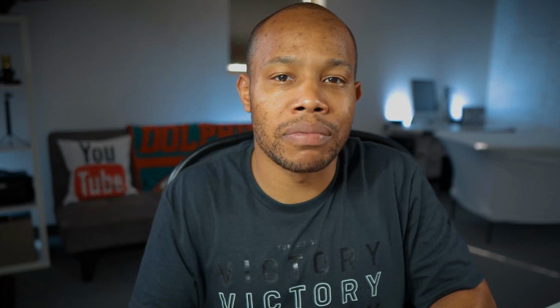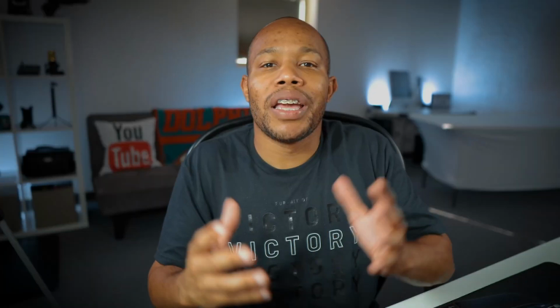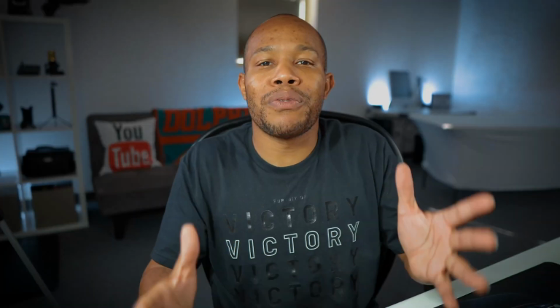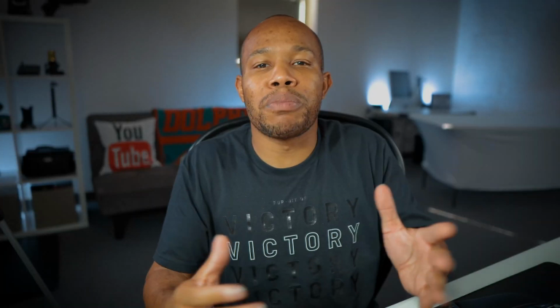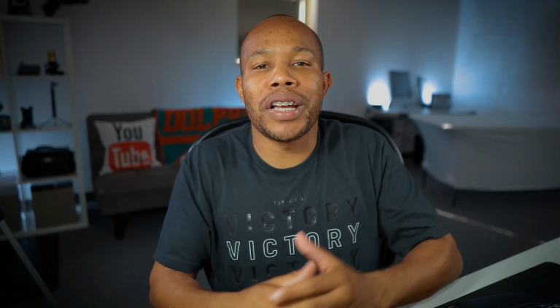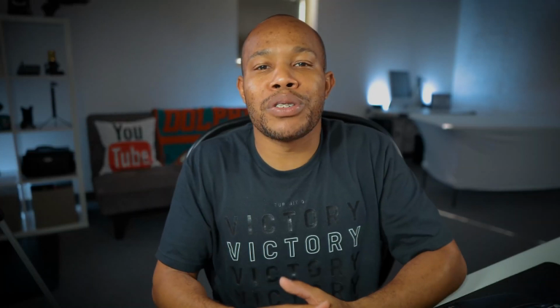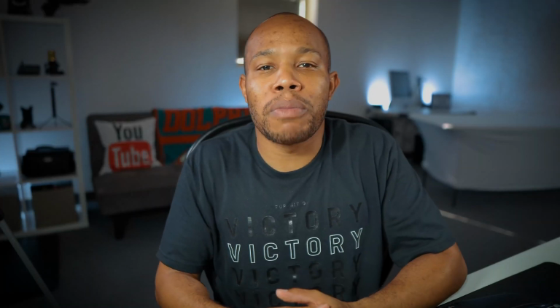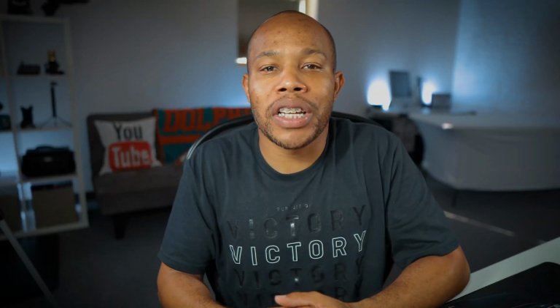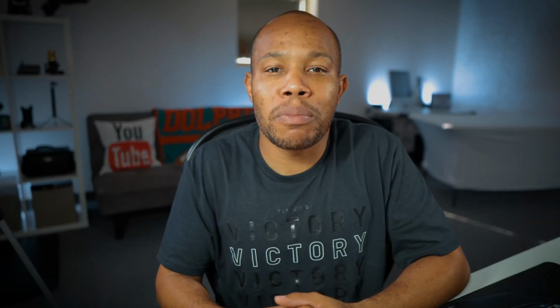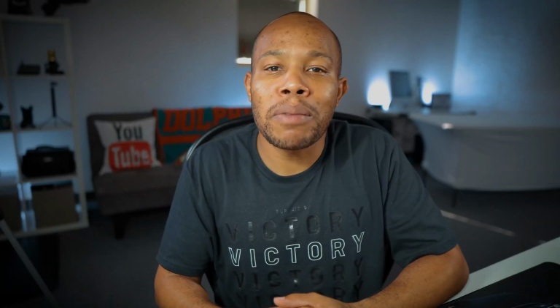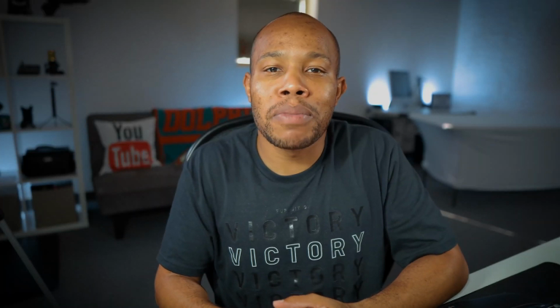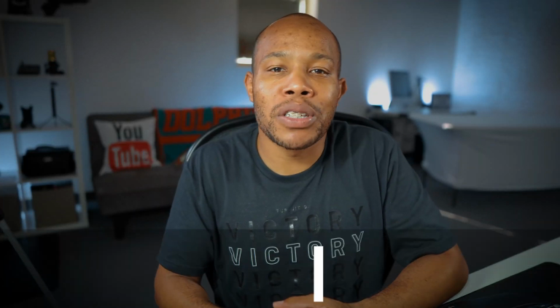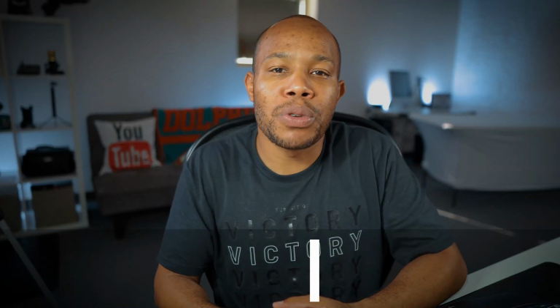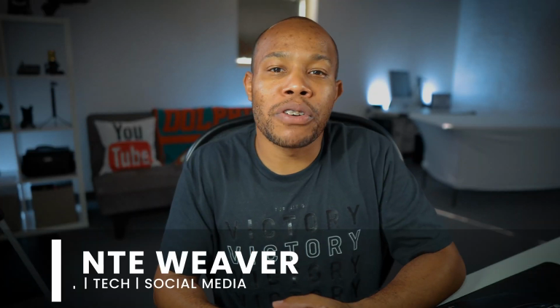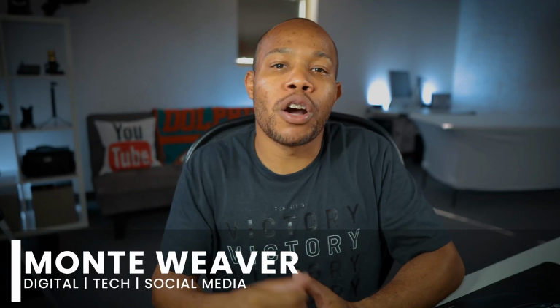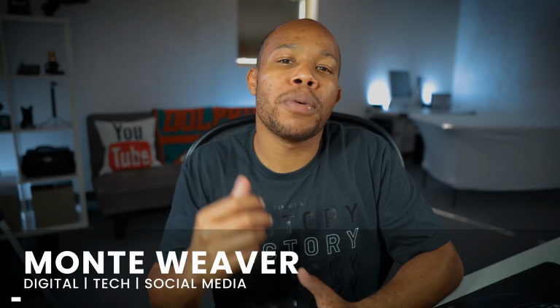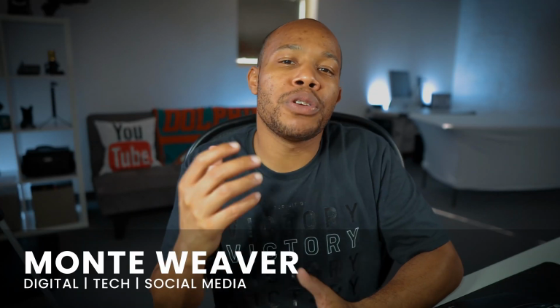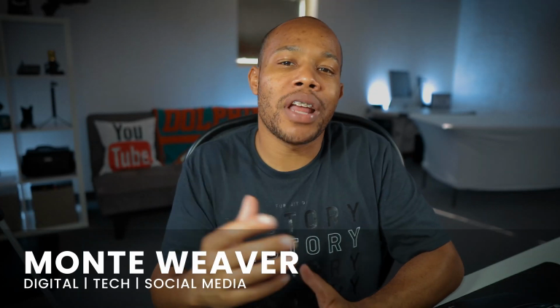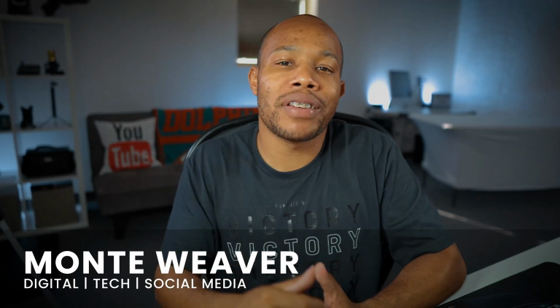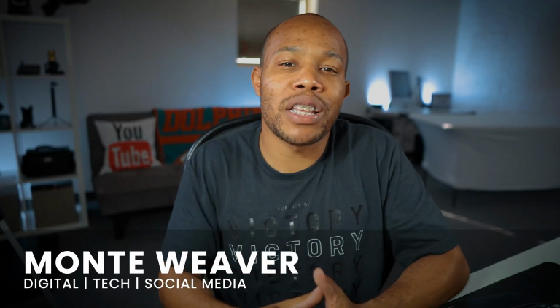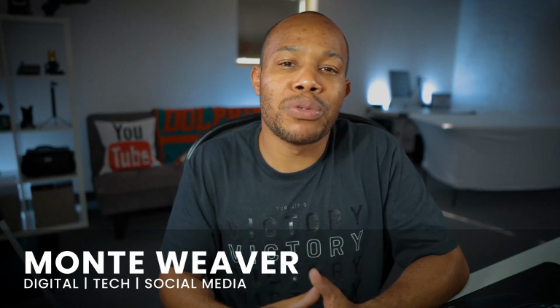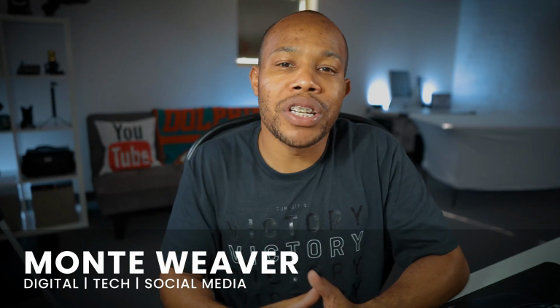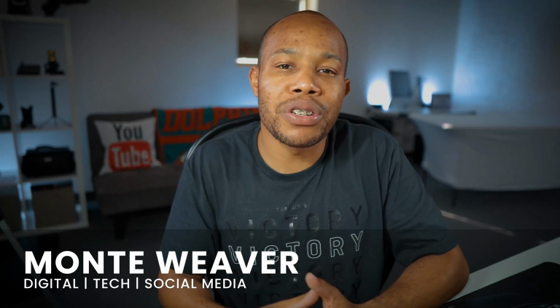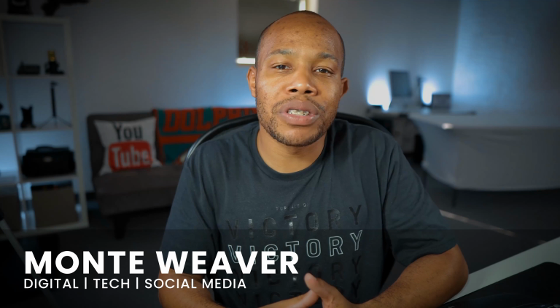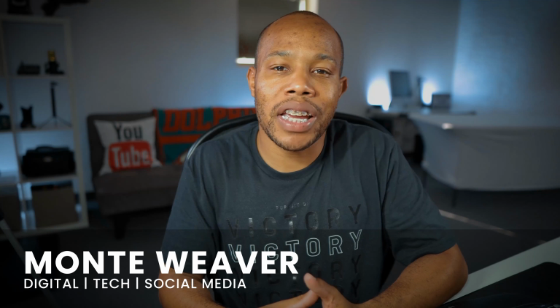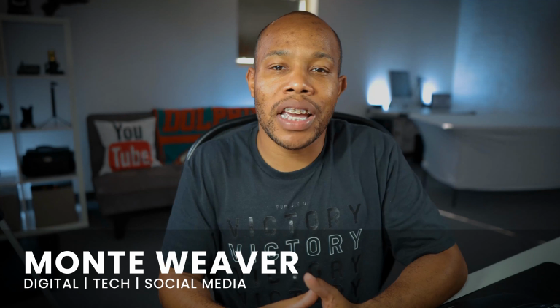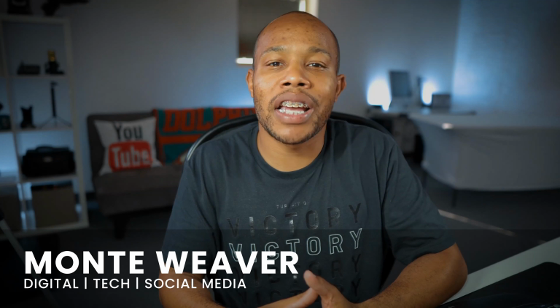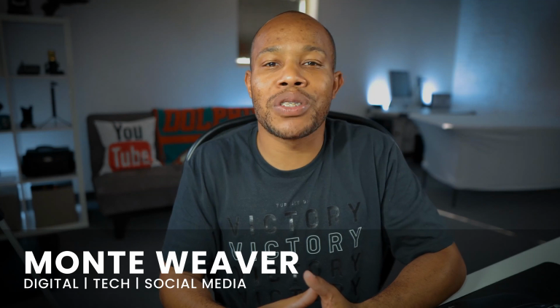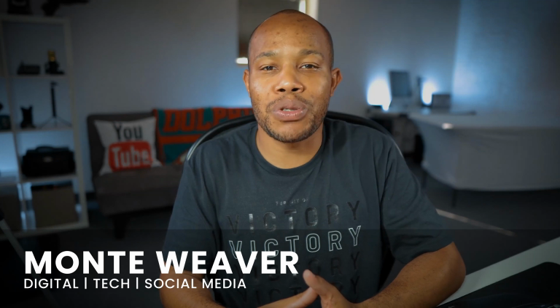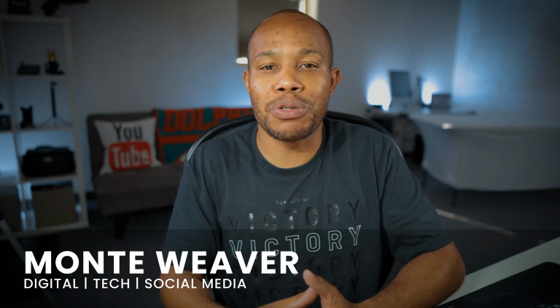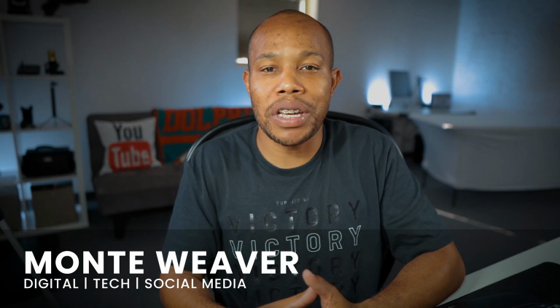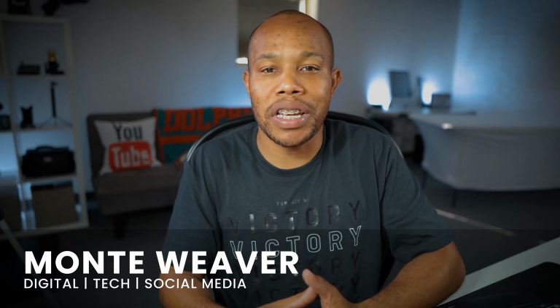If you're brand new to my channel, my name is Monte Weaver, helping you navigate through digital tech and social media.